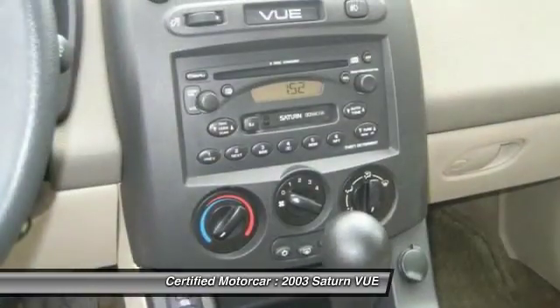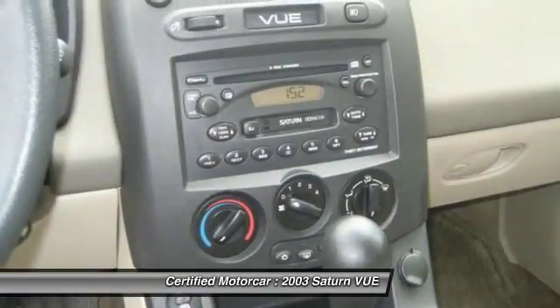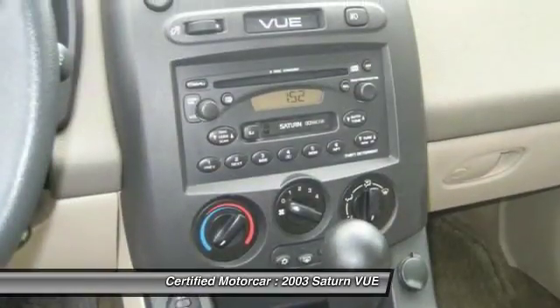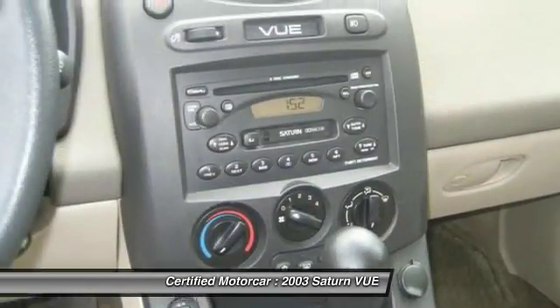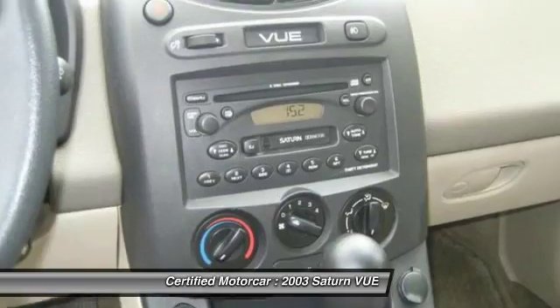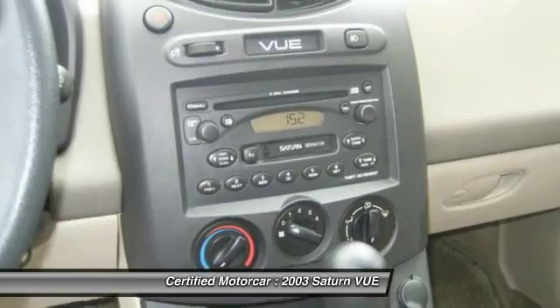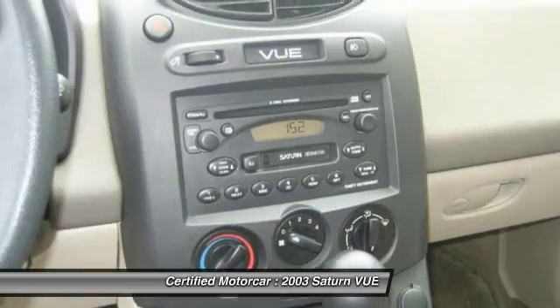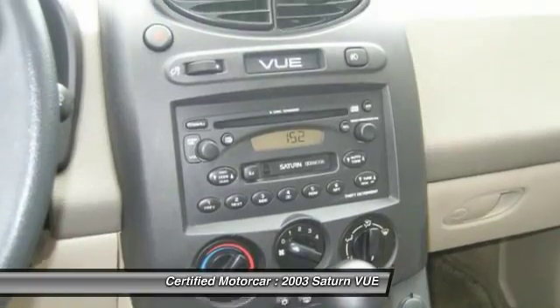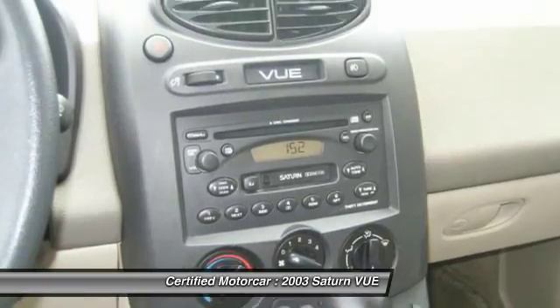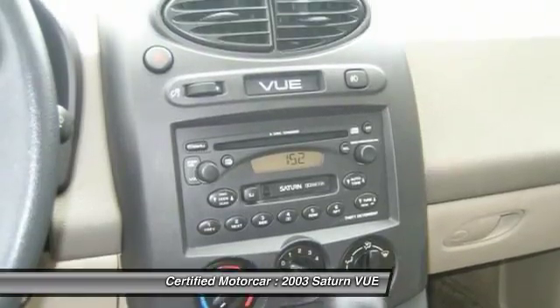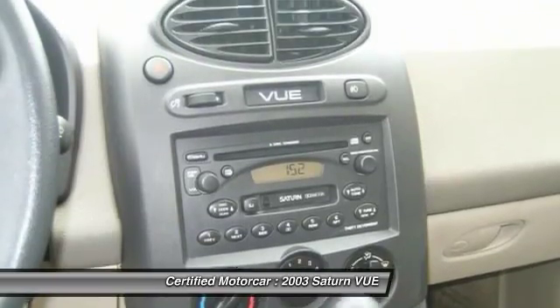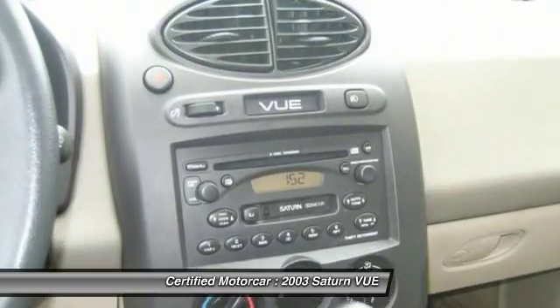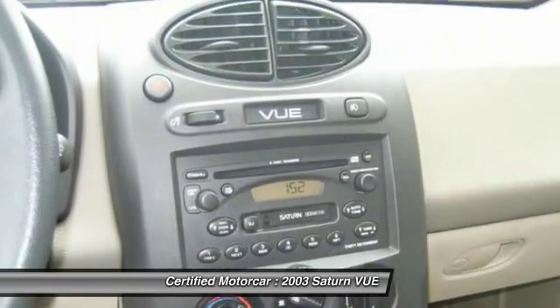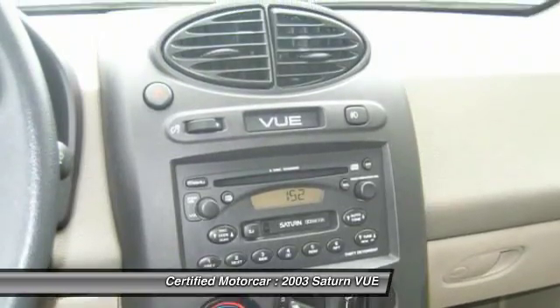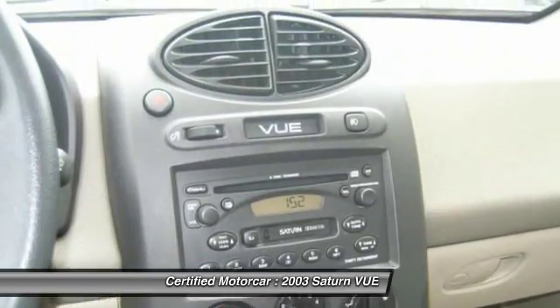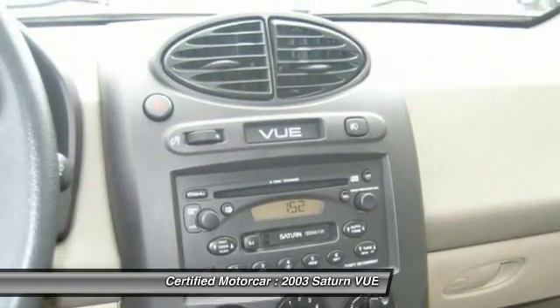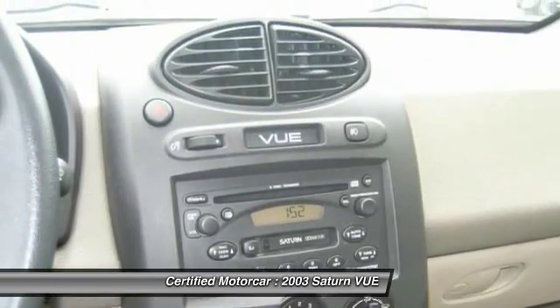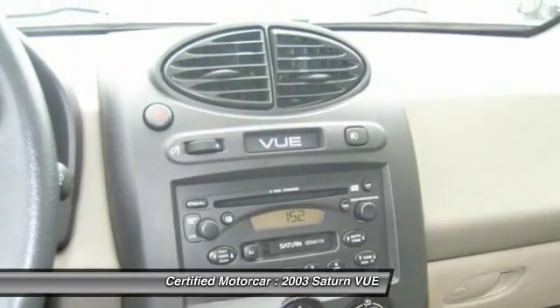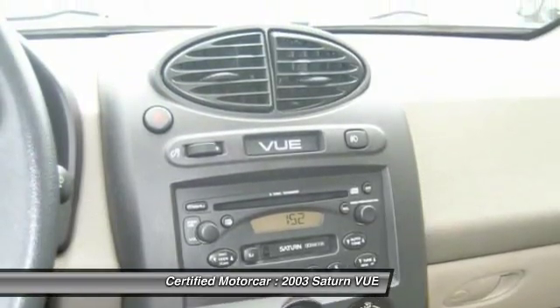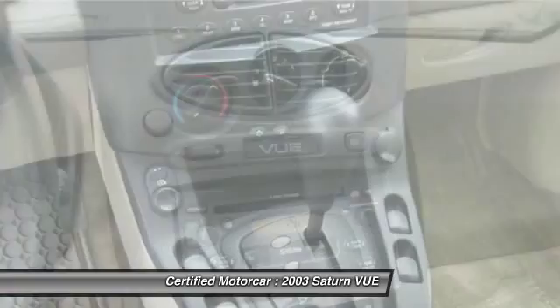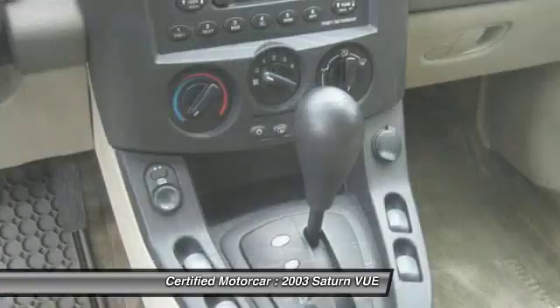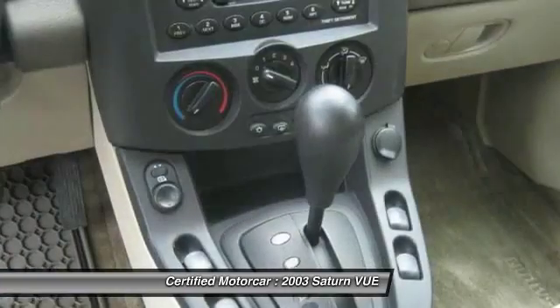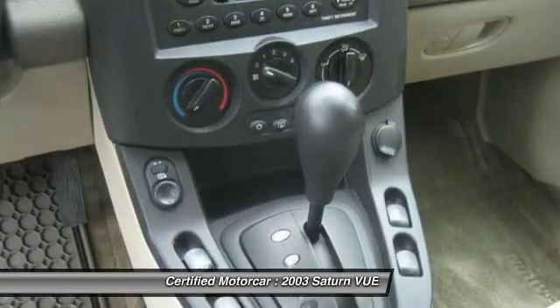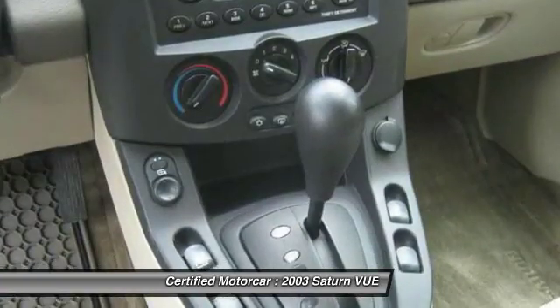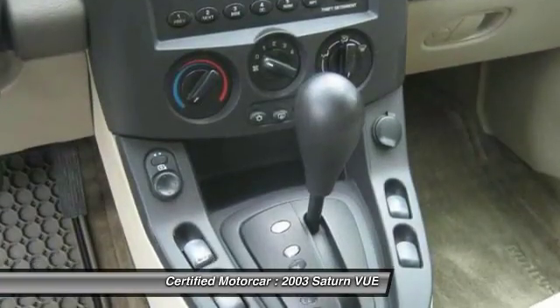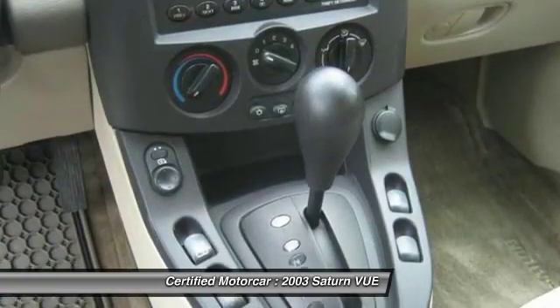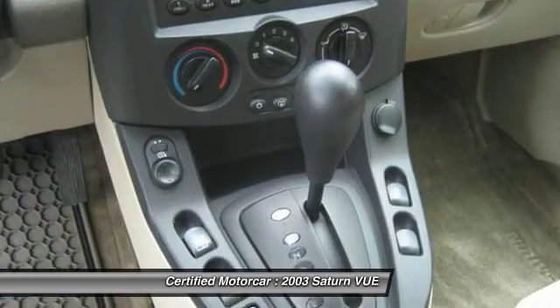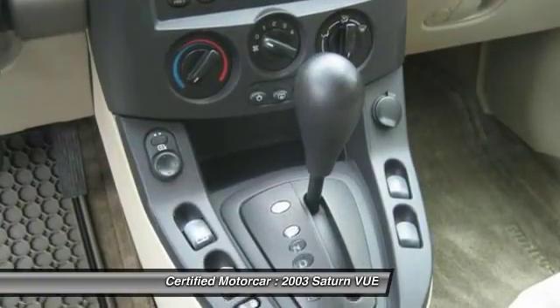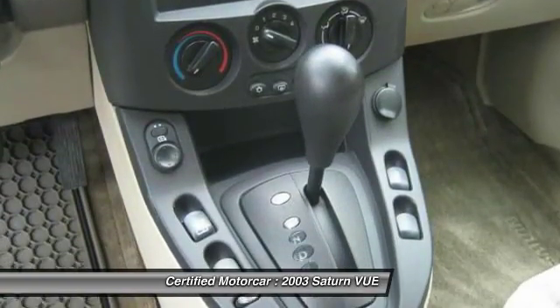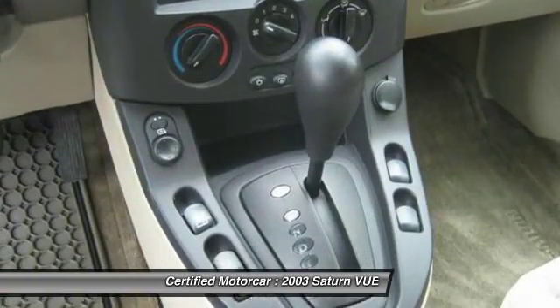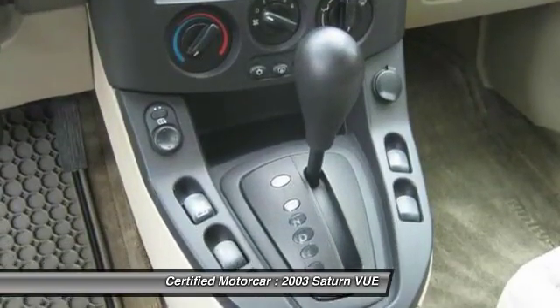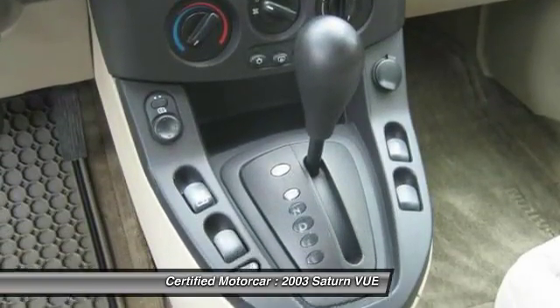Cruise control, center armrest, power windows, and child safety locks.